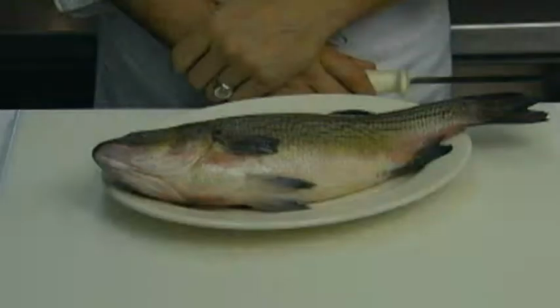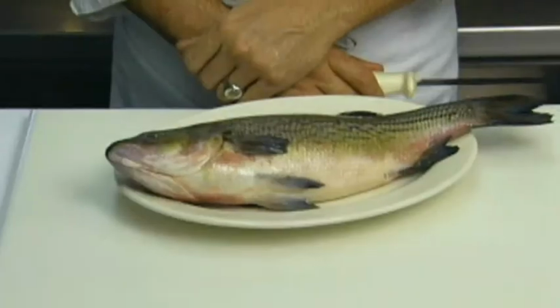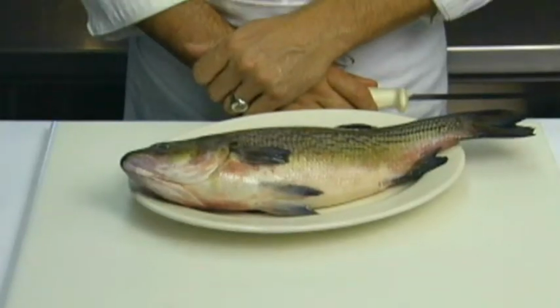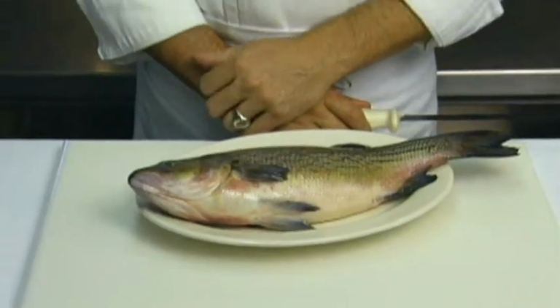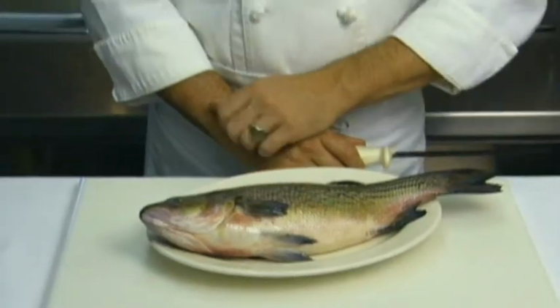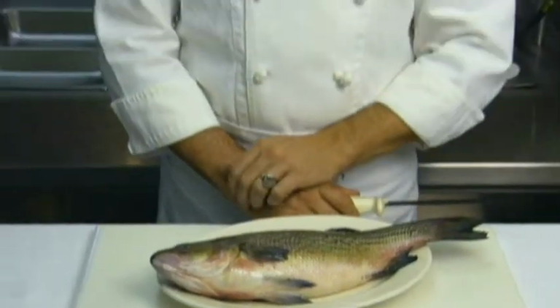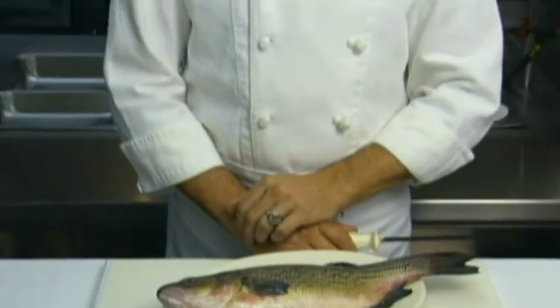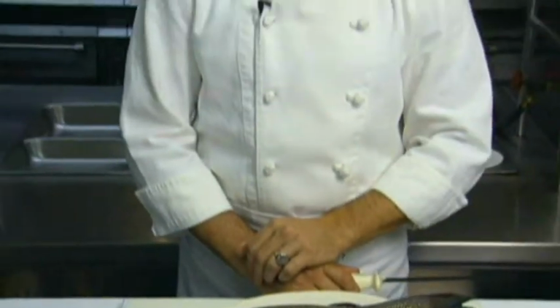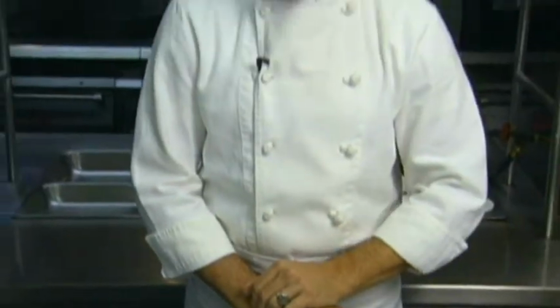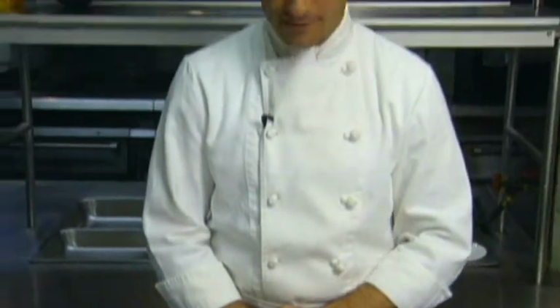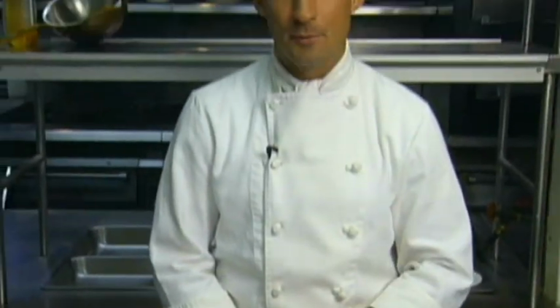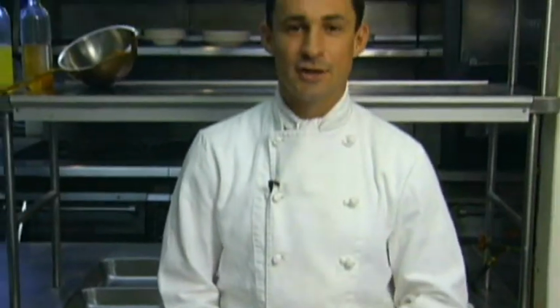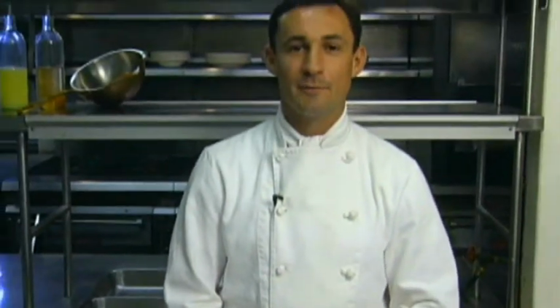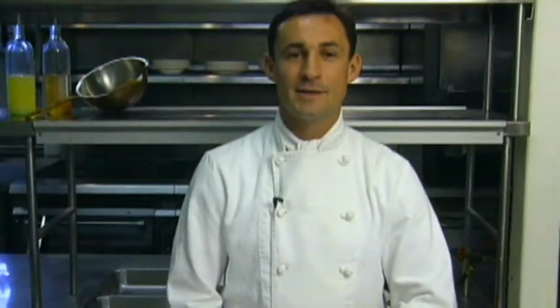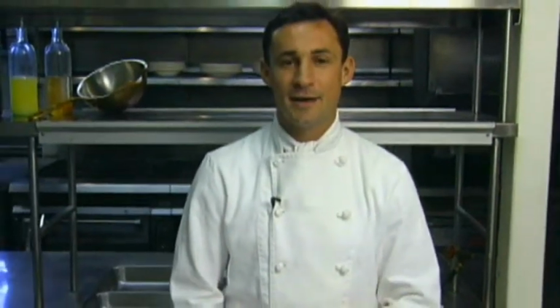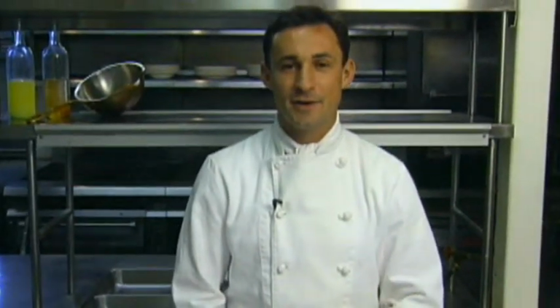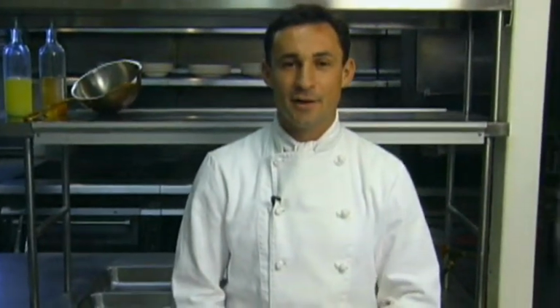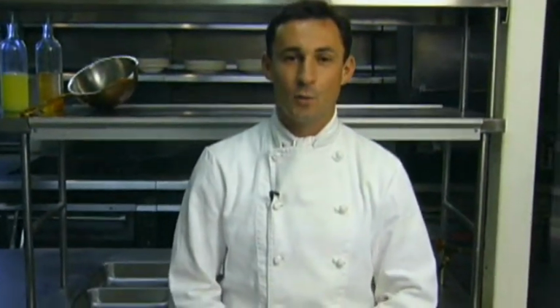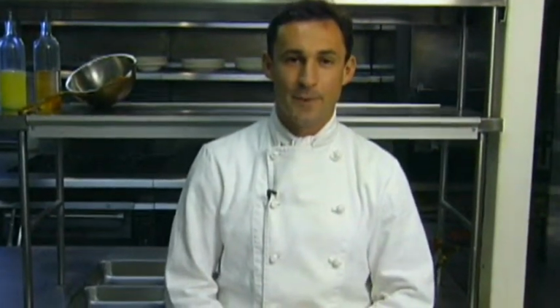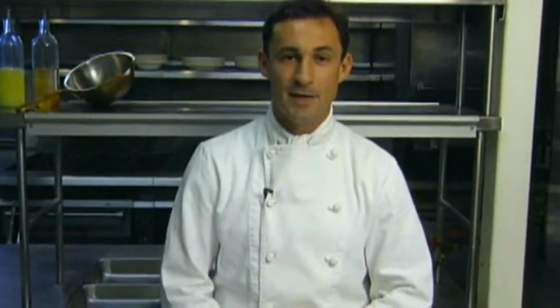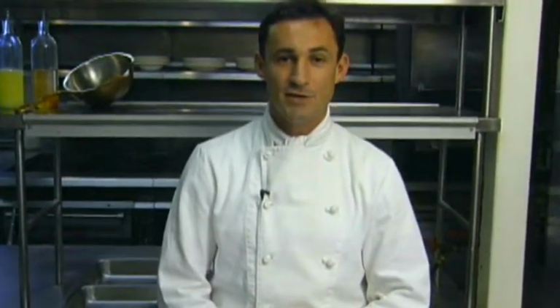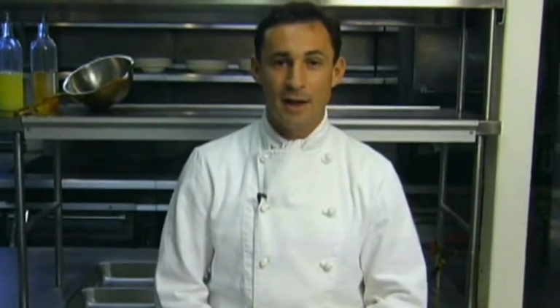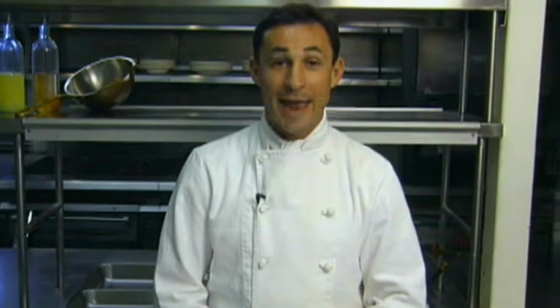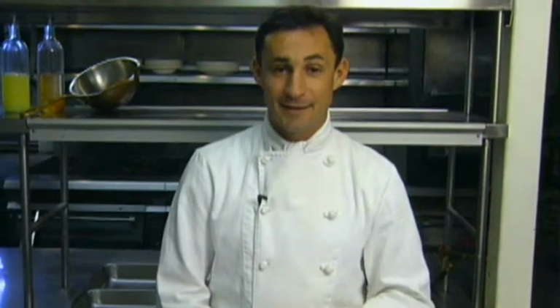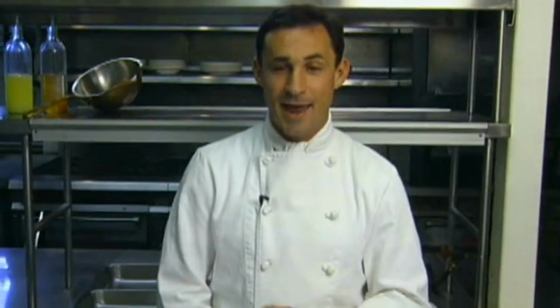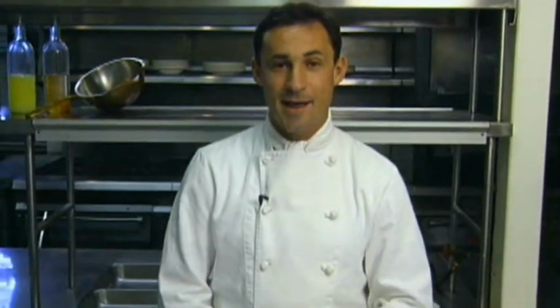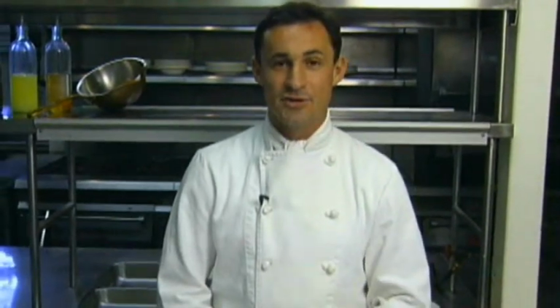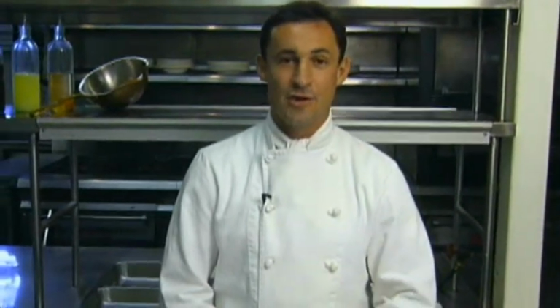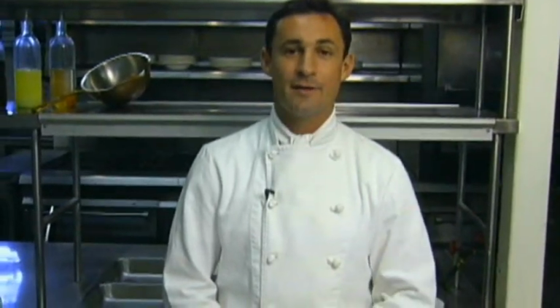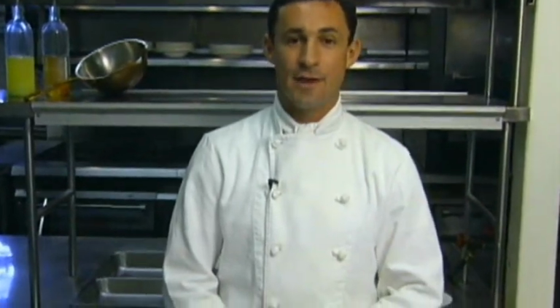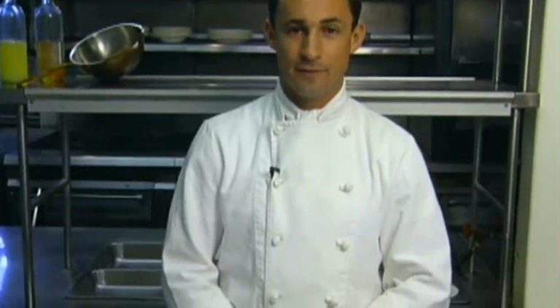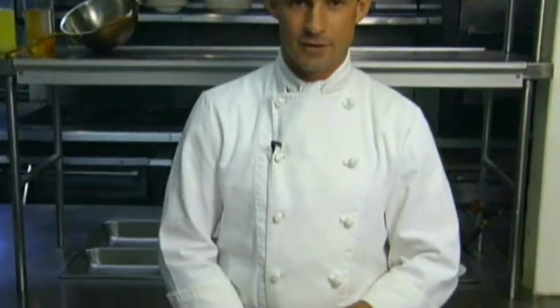Hi and welcome to Quick and Easy Cooking Tips. I'm Marcello from La Cidade, a restaurant in West Palm Beach, and today I'm going to show you how to fillet a fish.